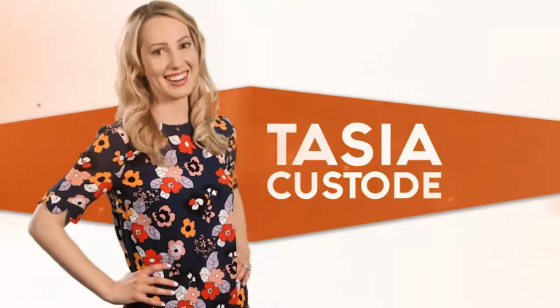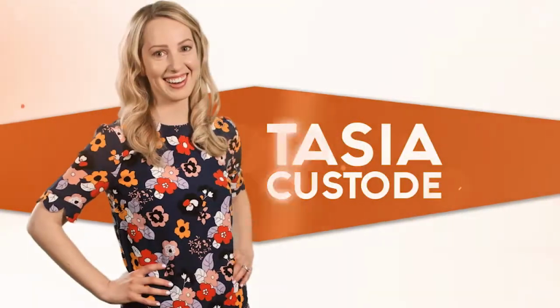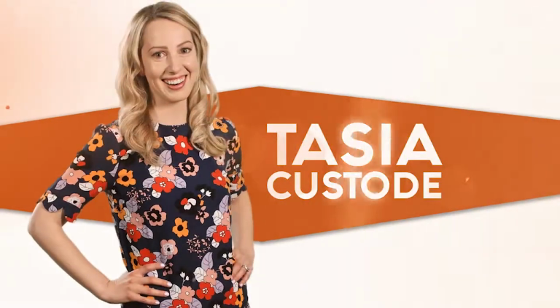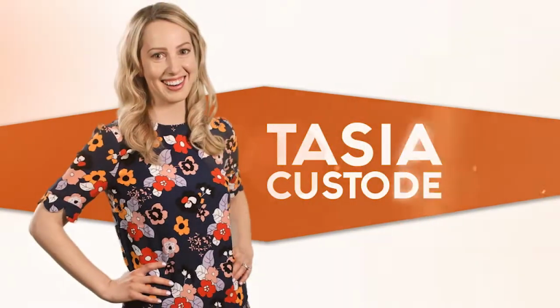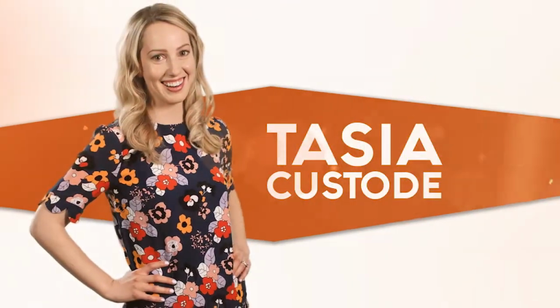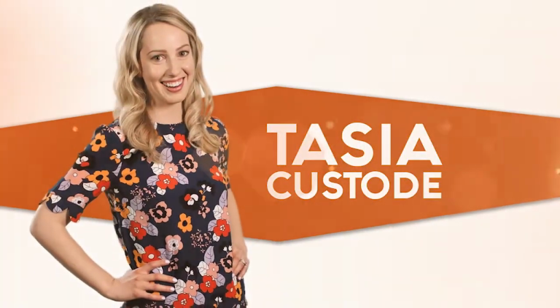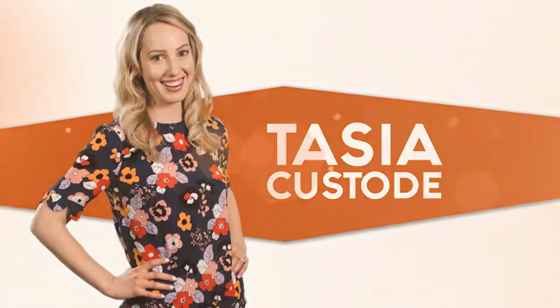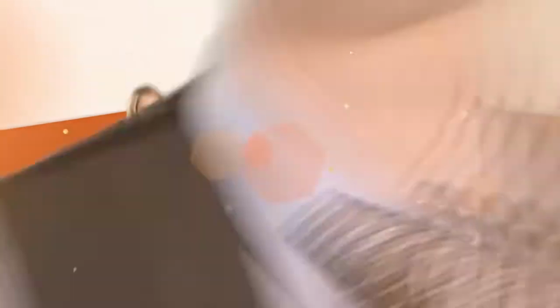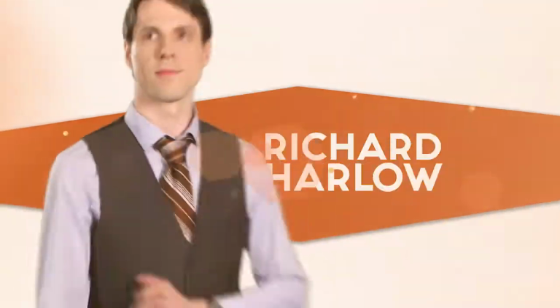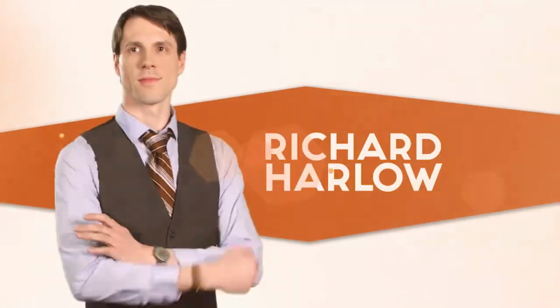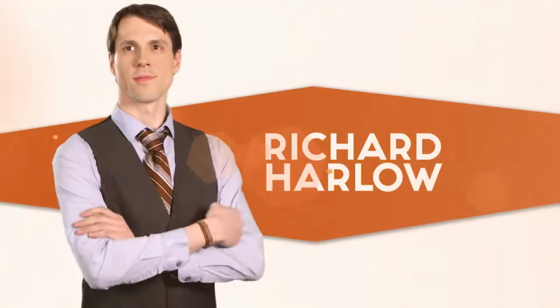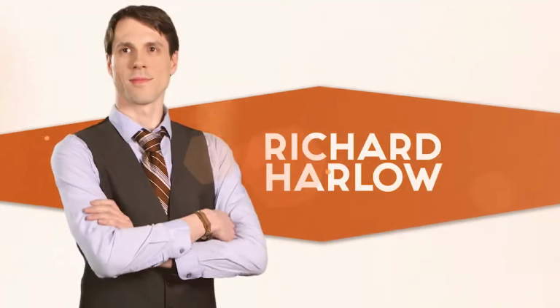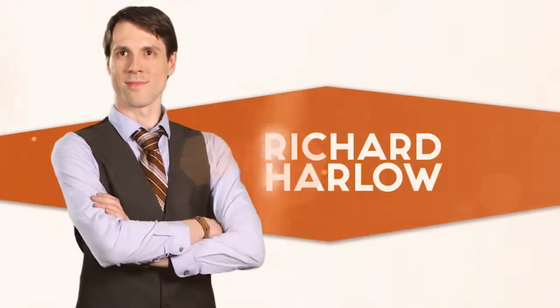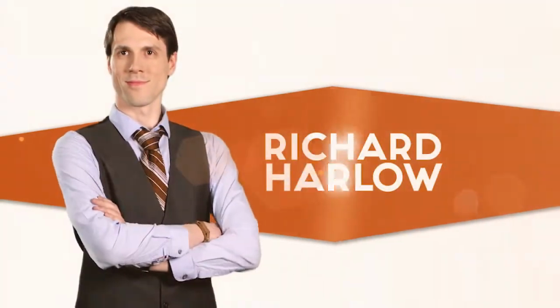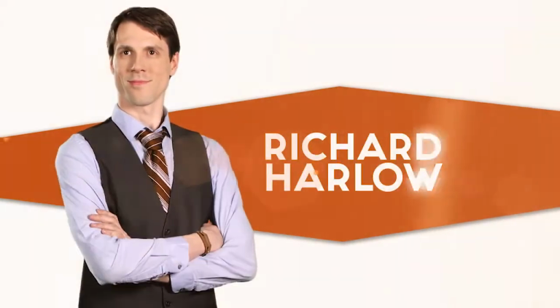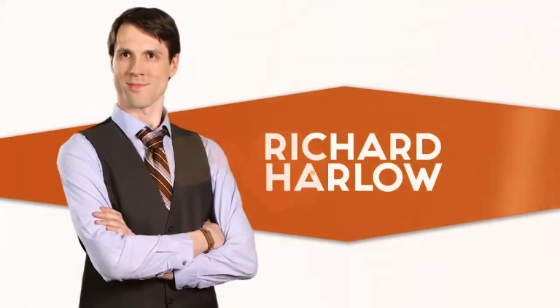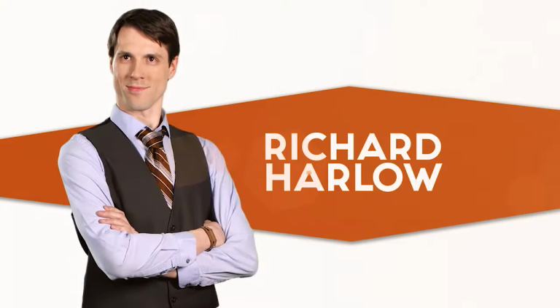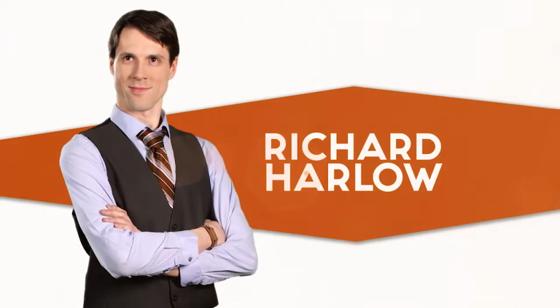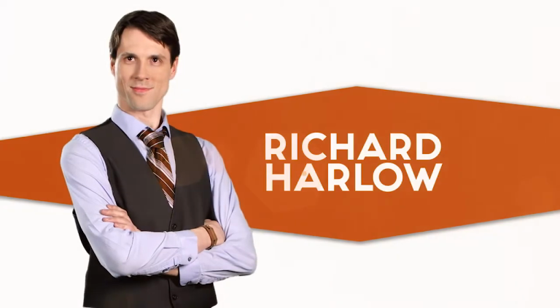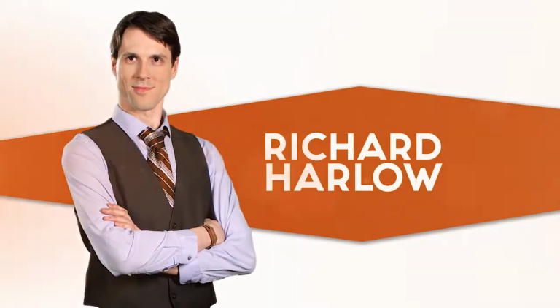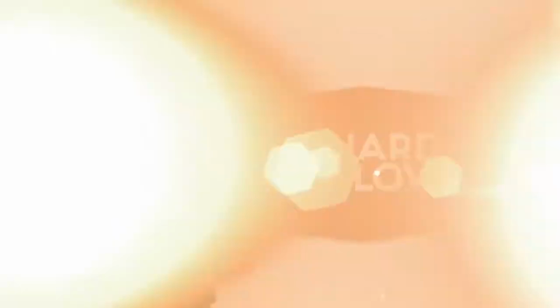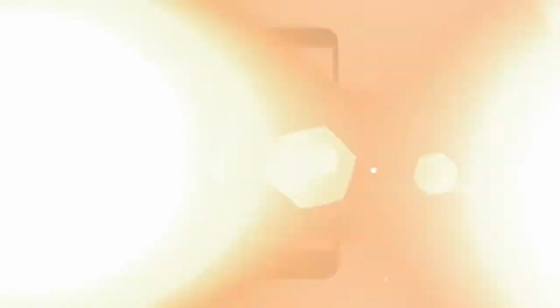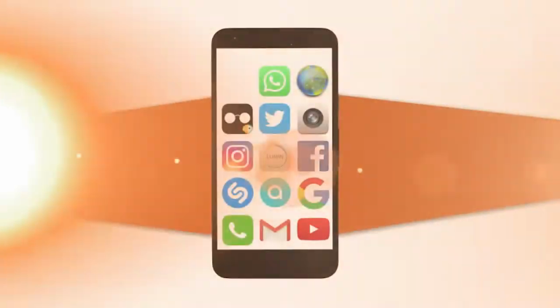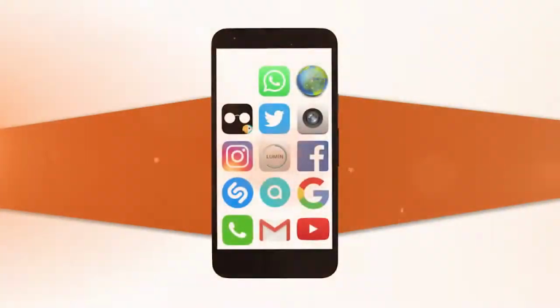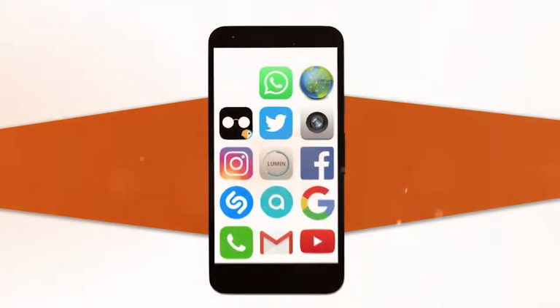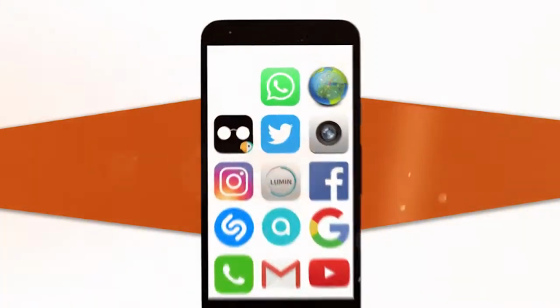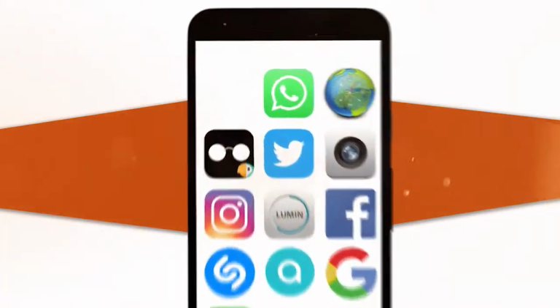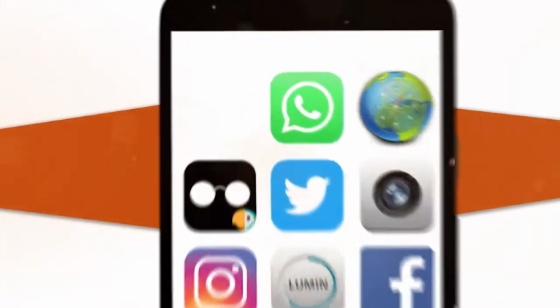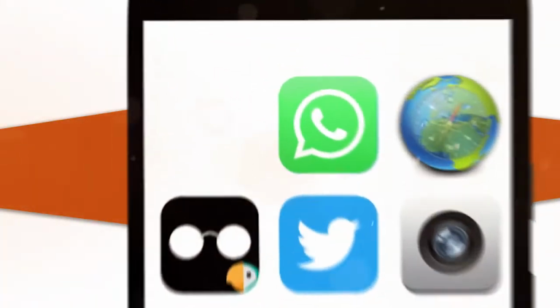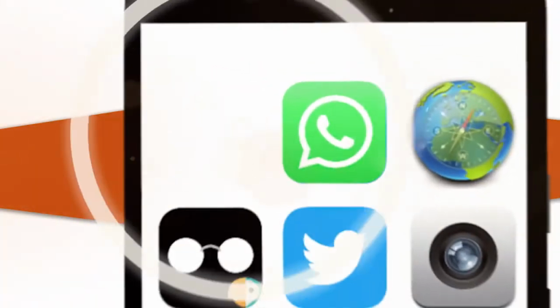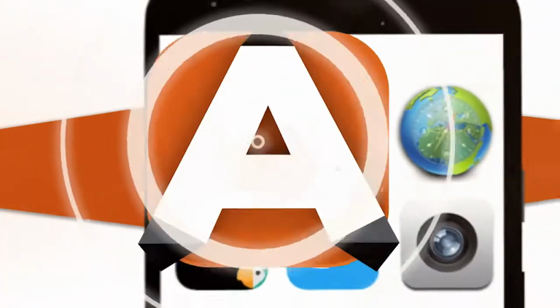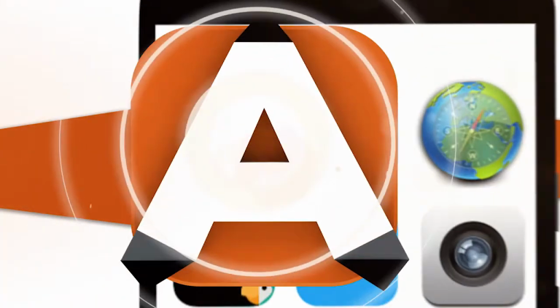Join me, Tasia Custode, and me, Richard Harlow, for another episode of AppTV.